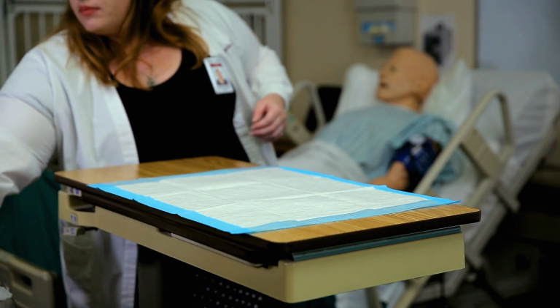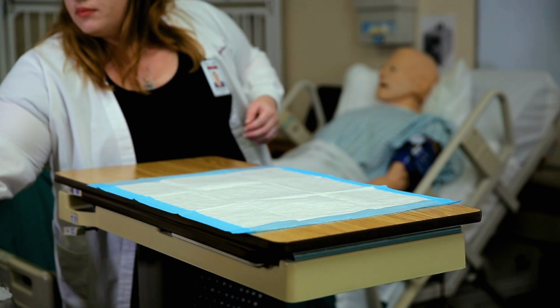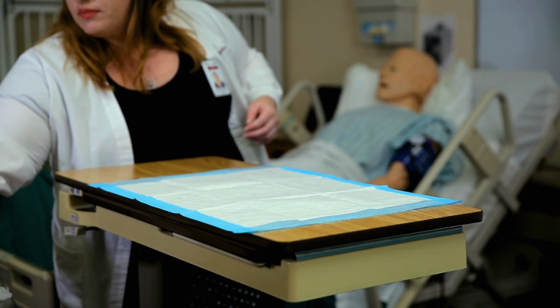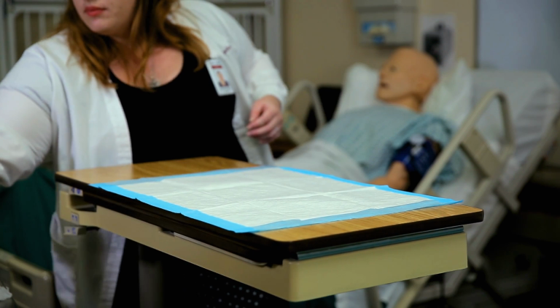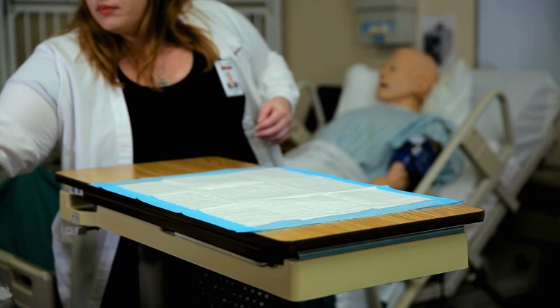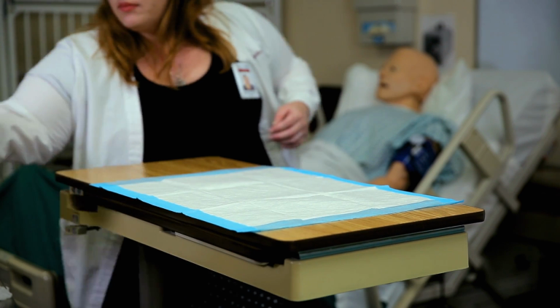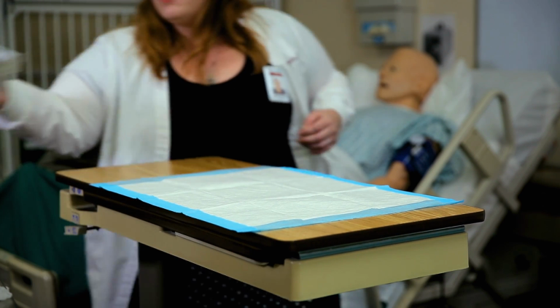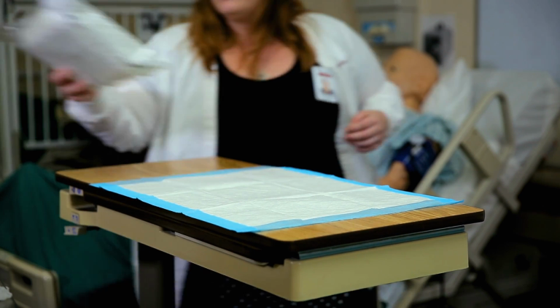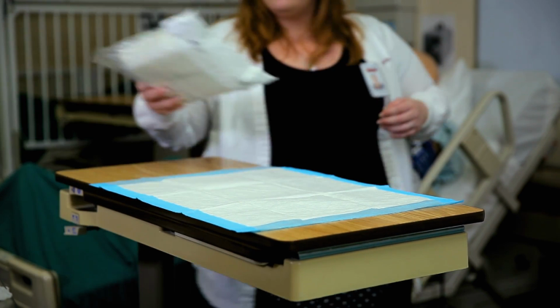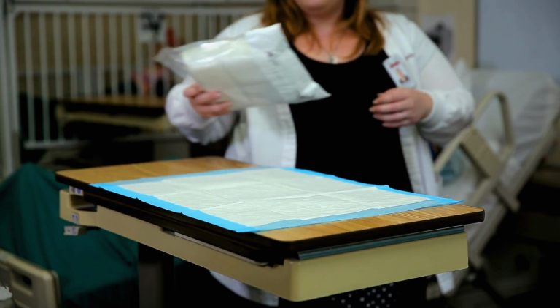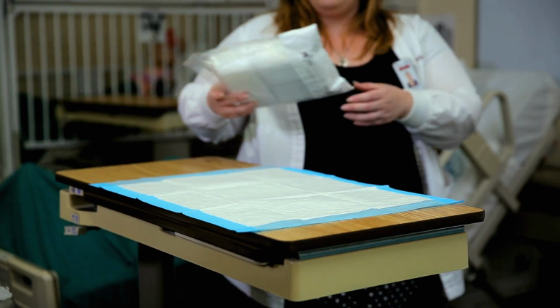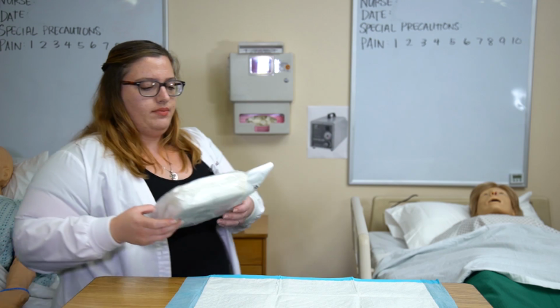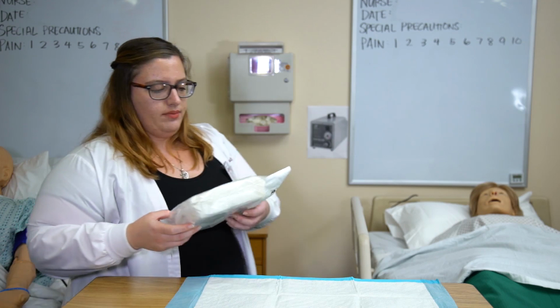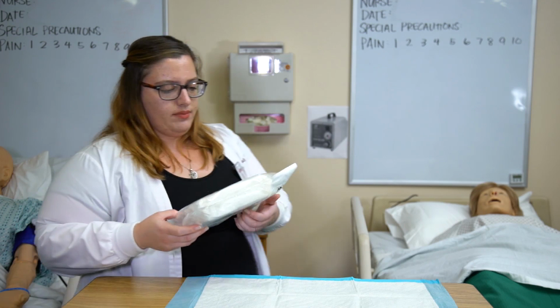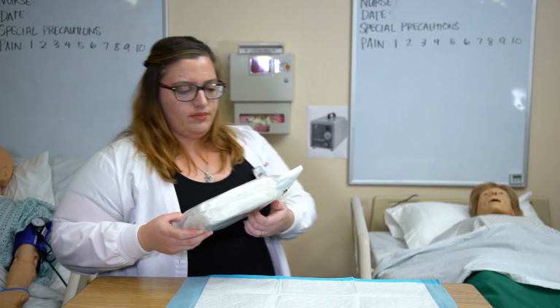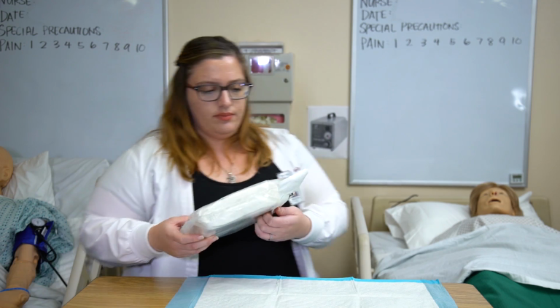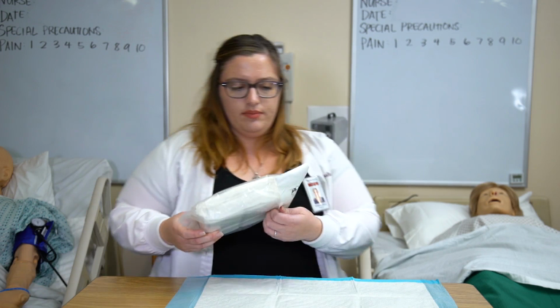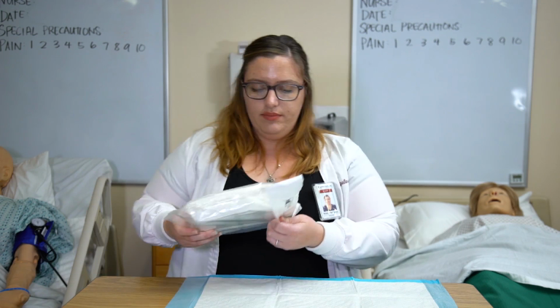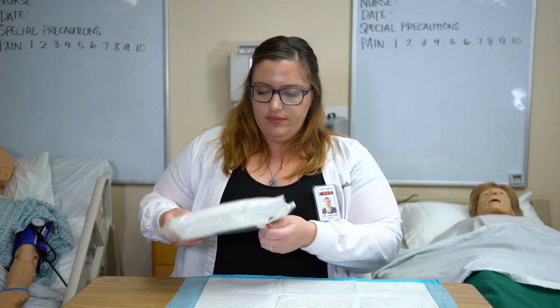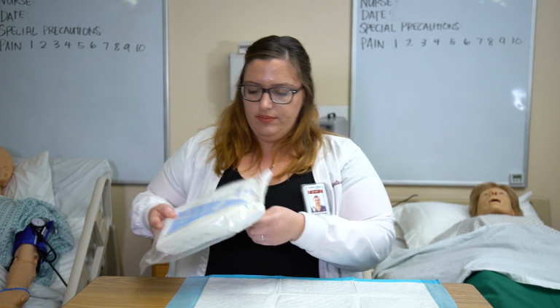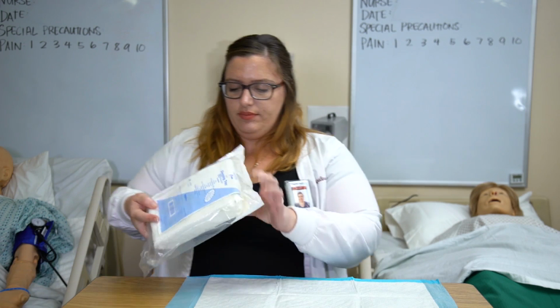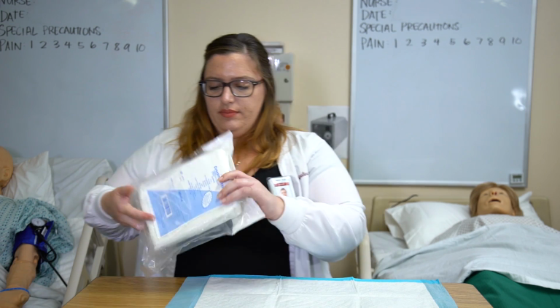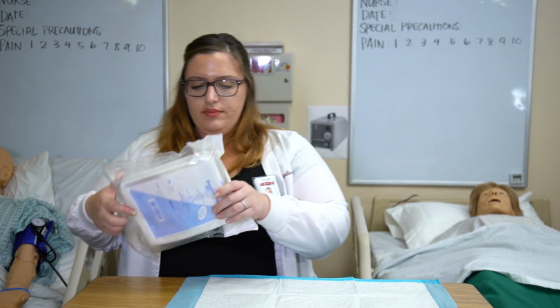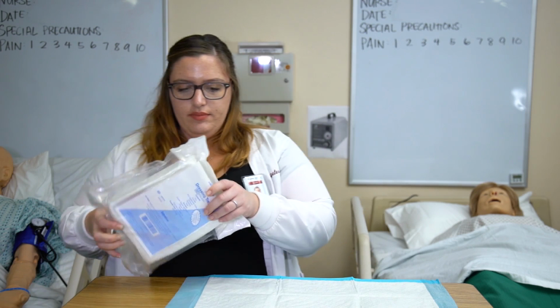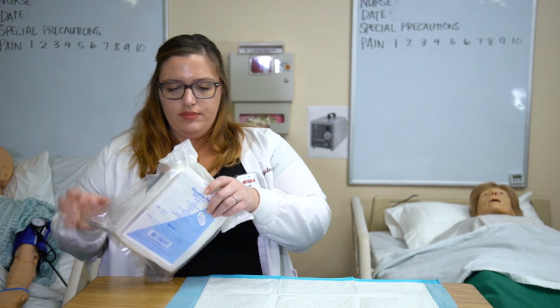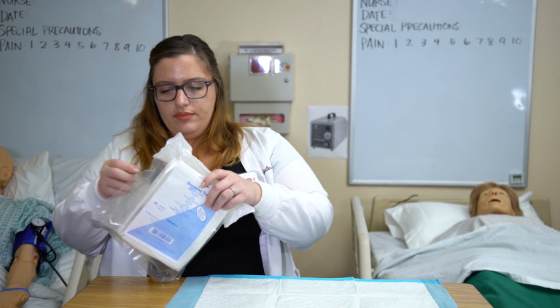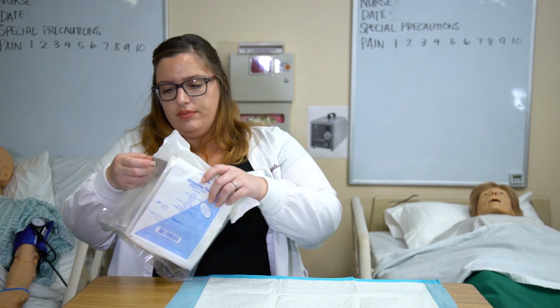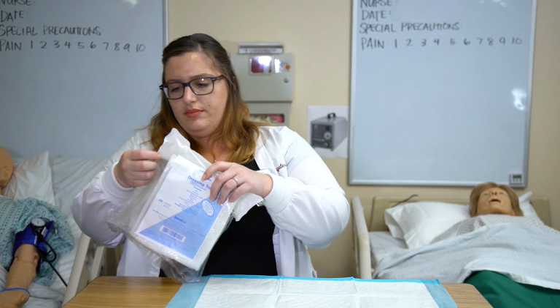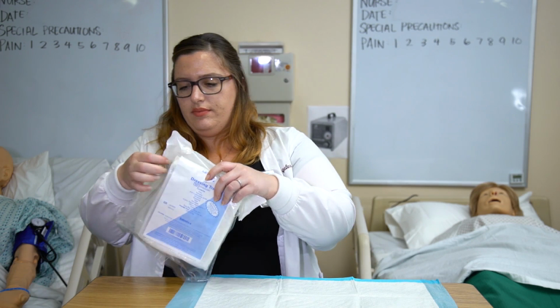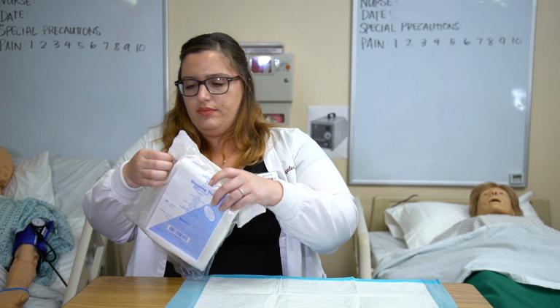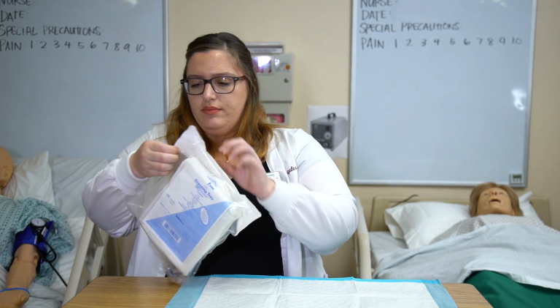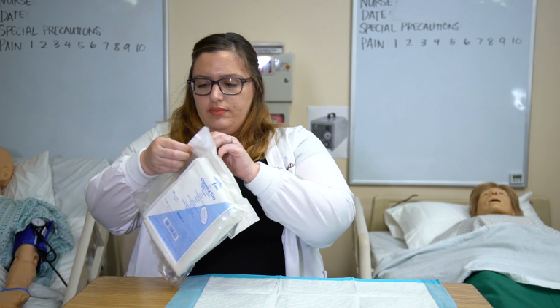Set up a non-sterile drape on the over-the-bed table. Tape a plastic bag over the bed stand.